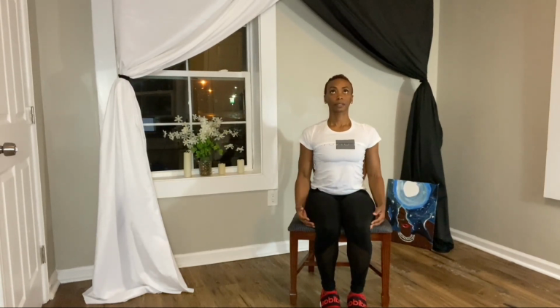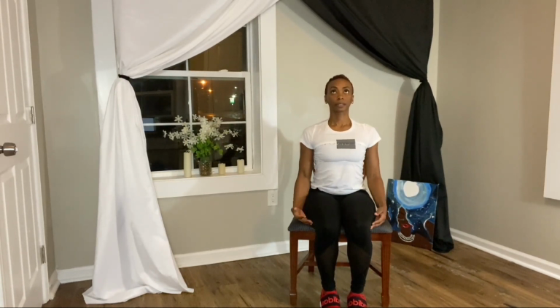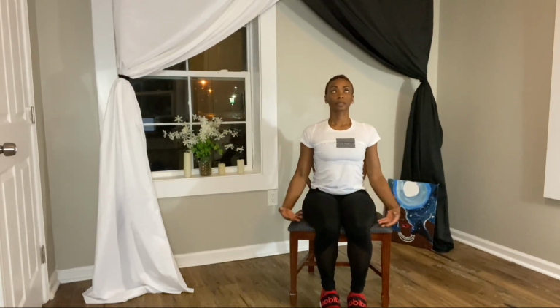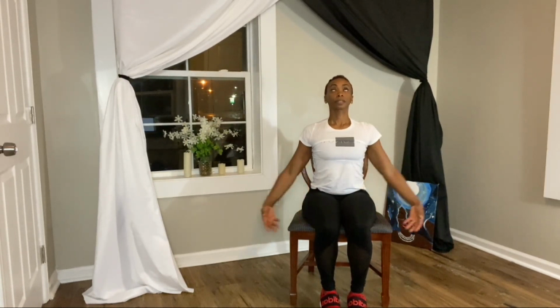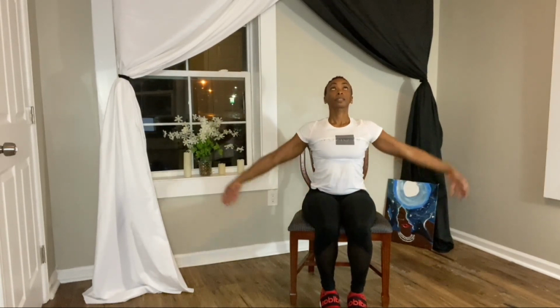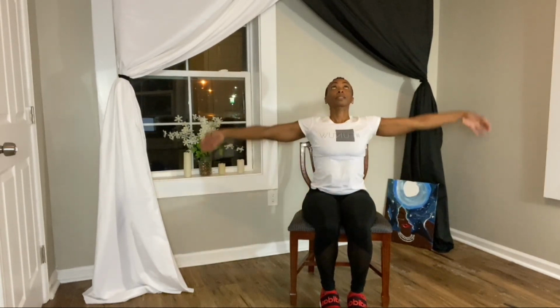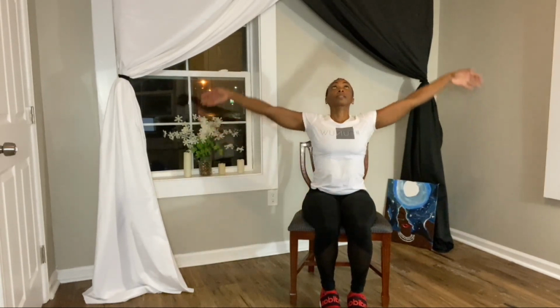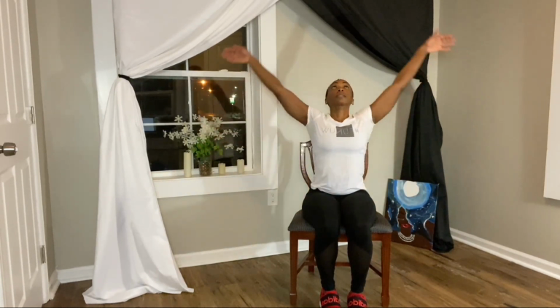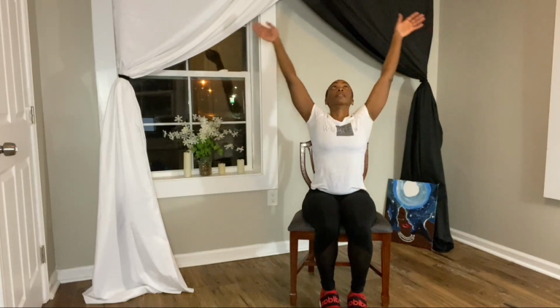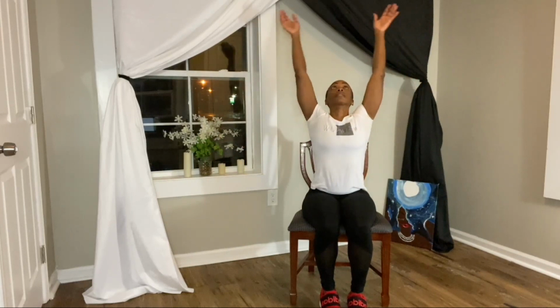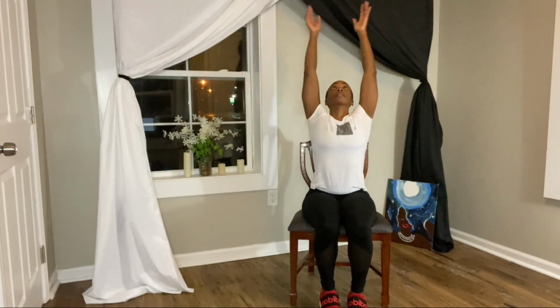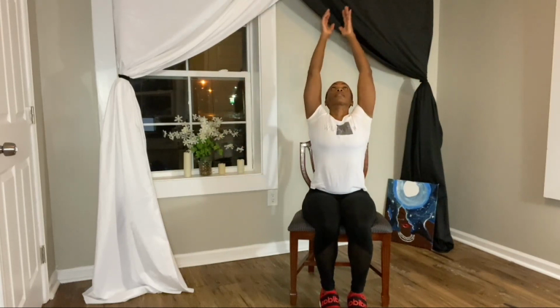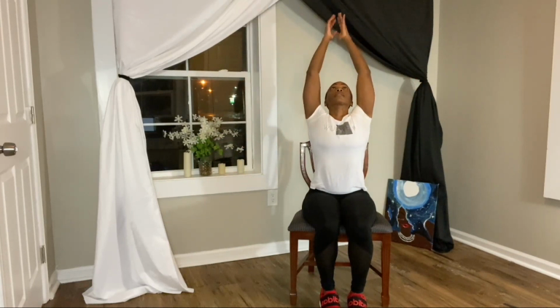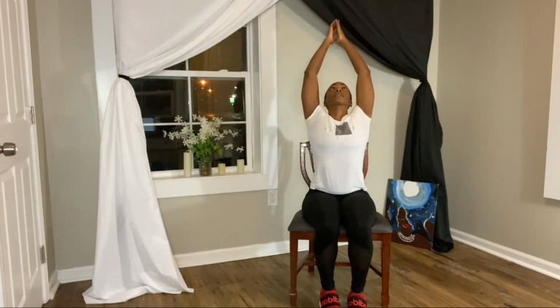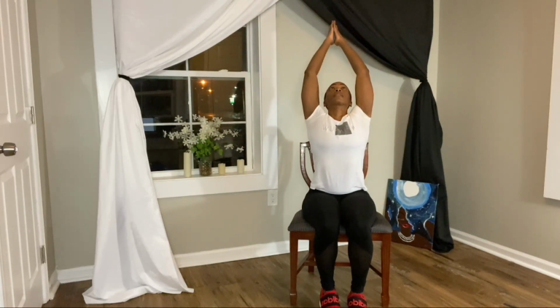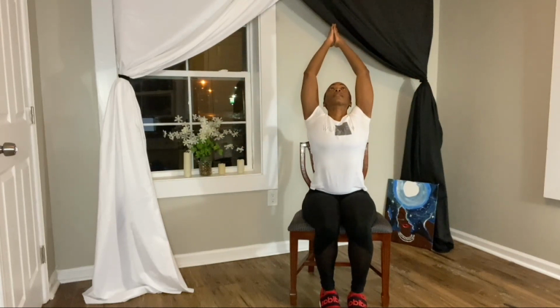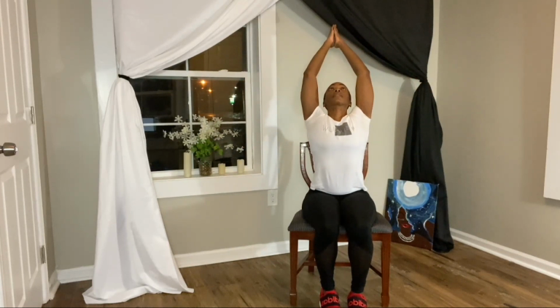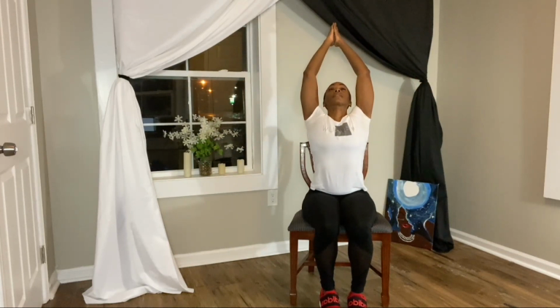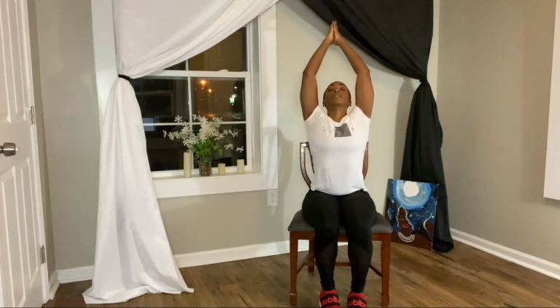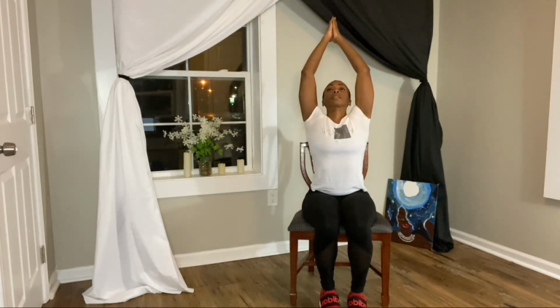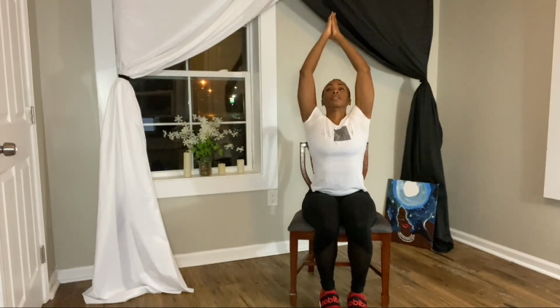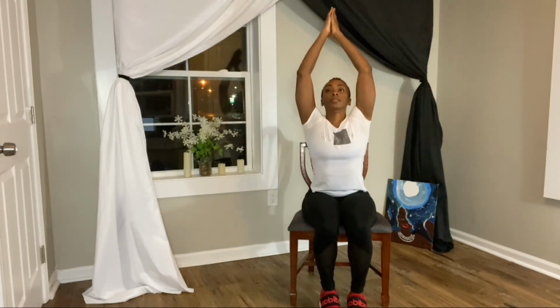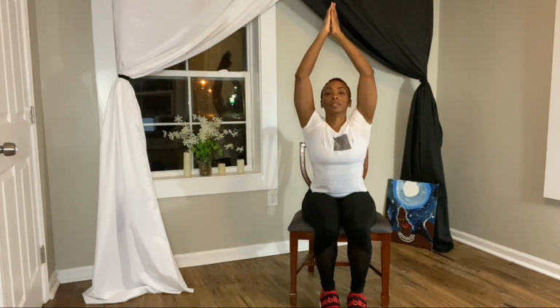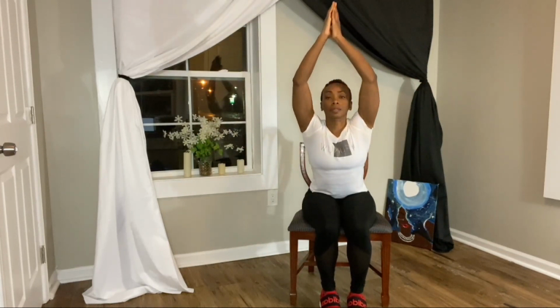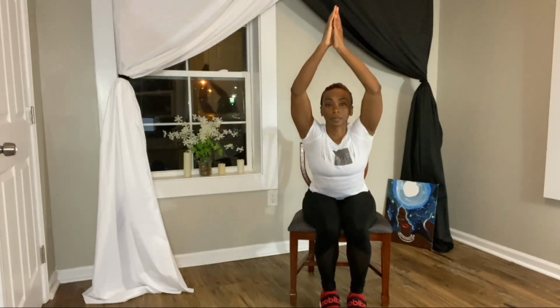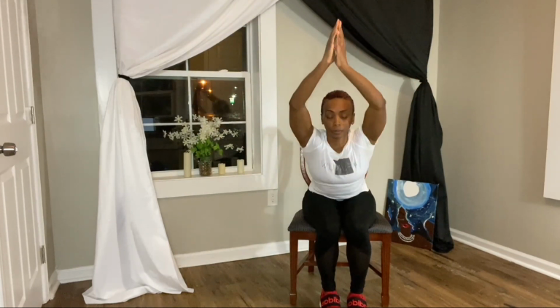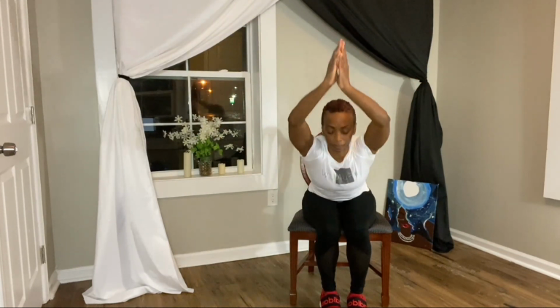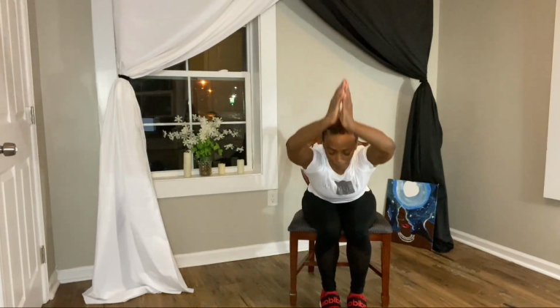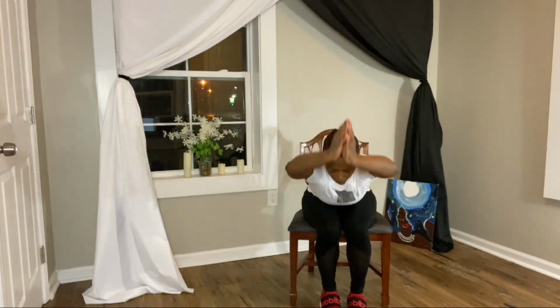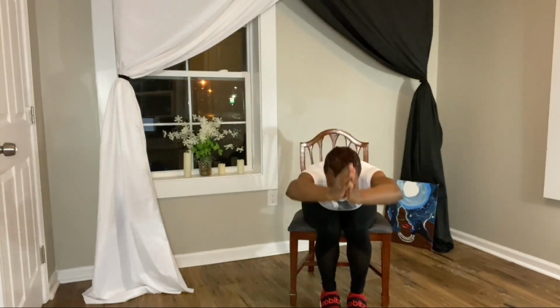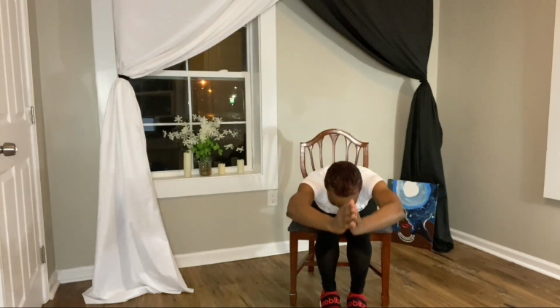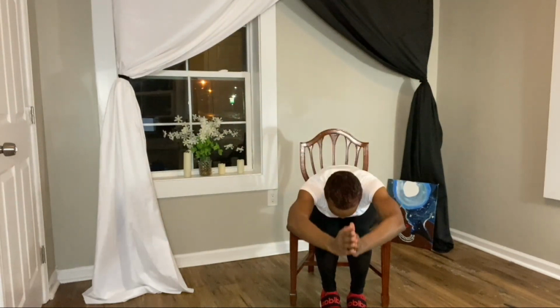Inhale your arms overhead, taking a look at your hands. Exhale folding over.